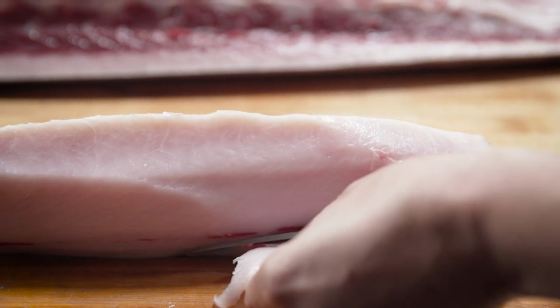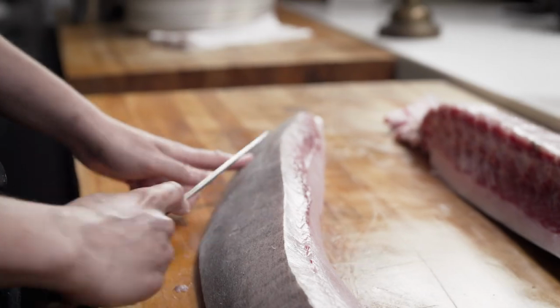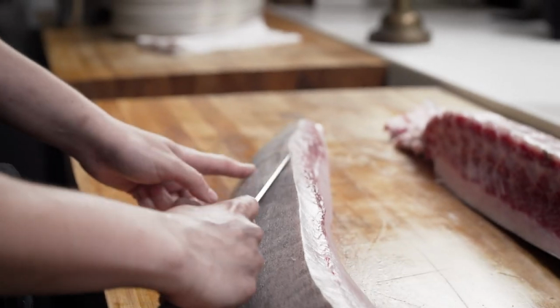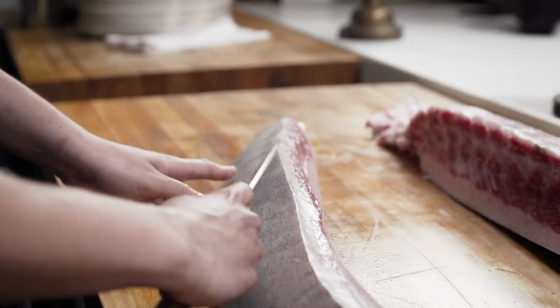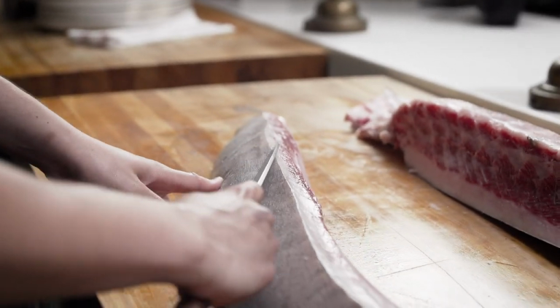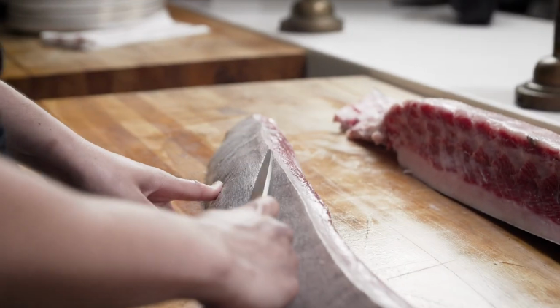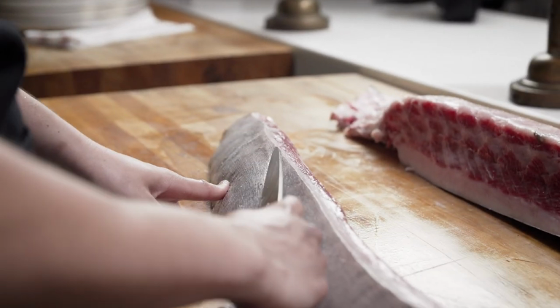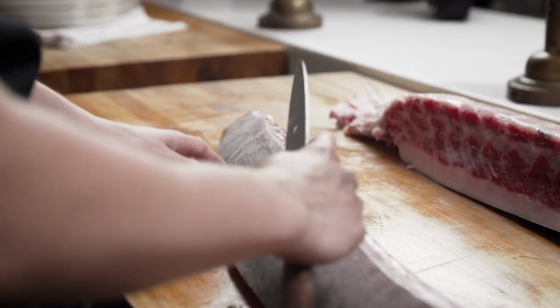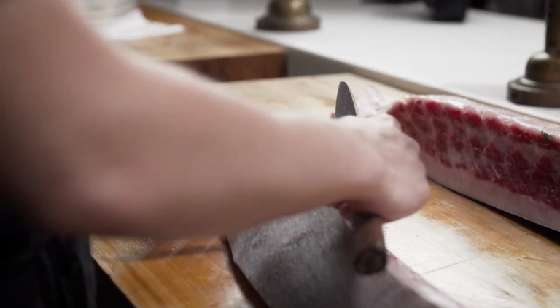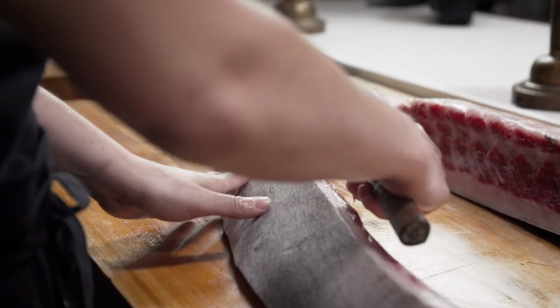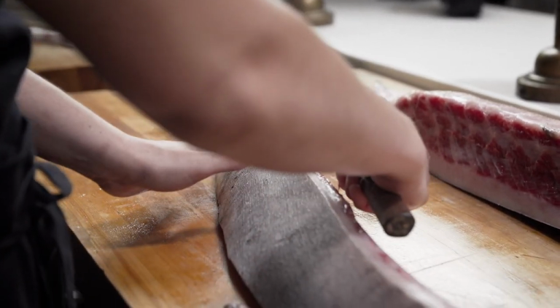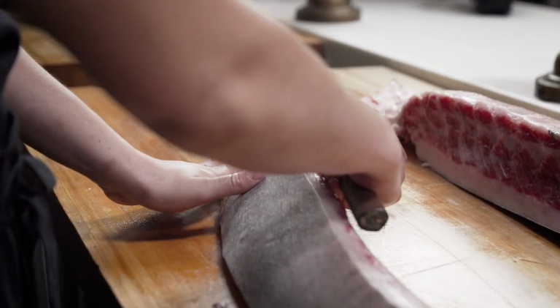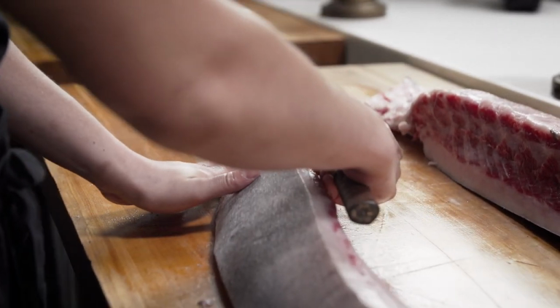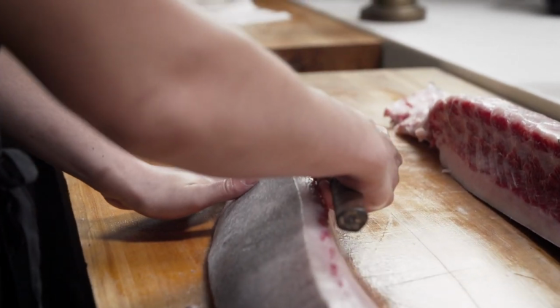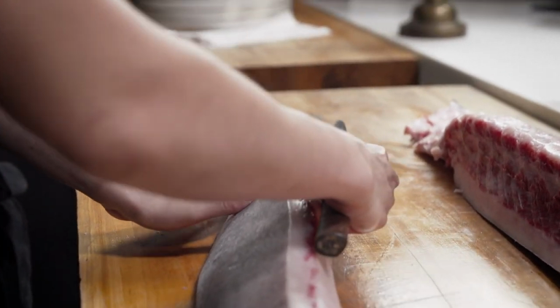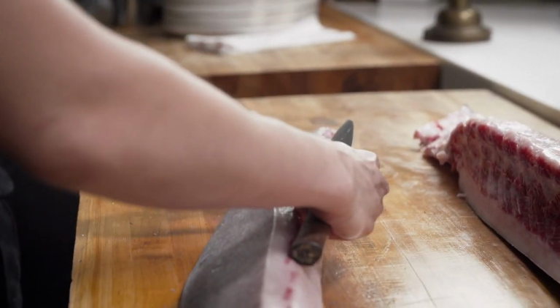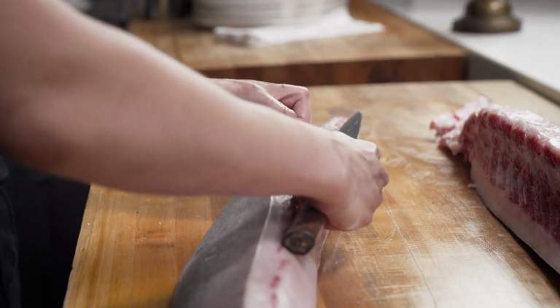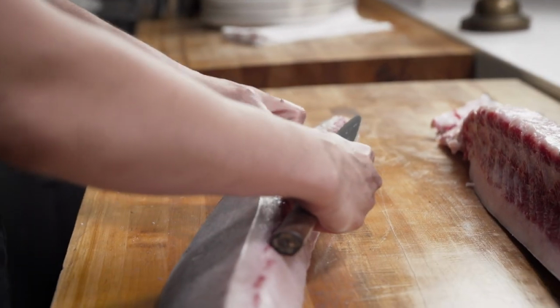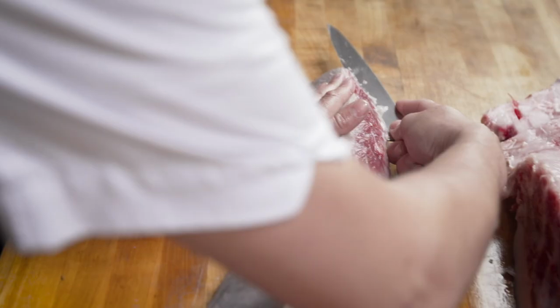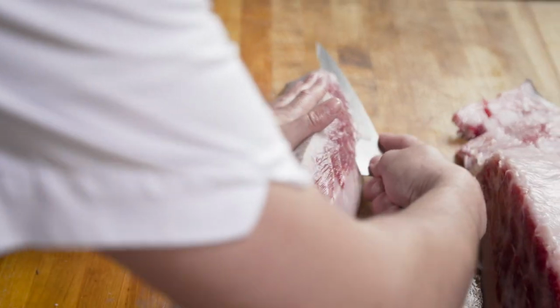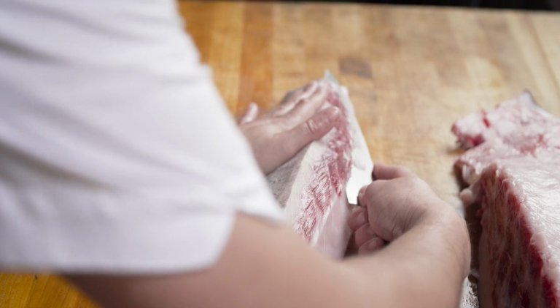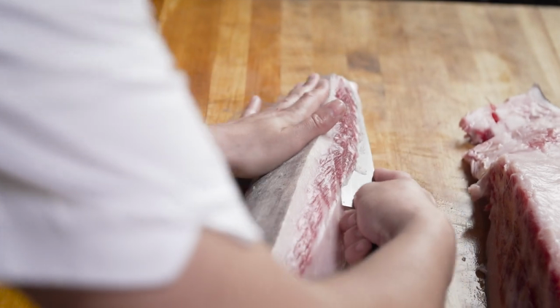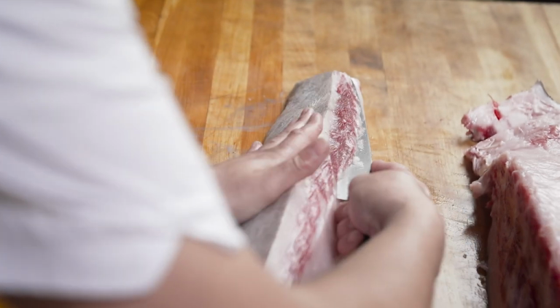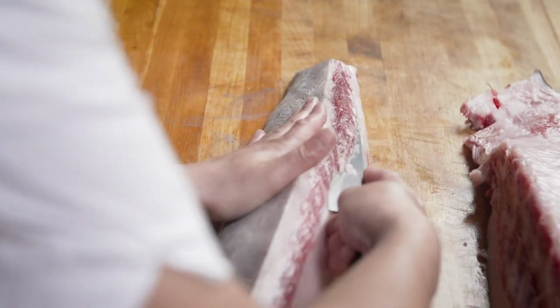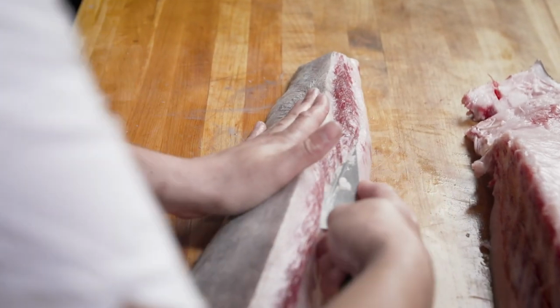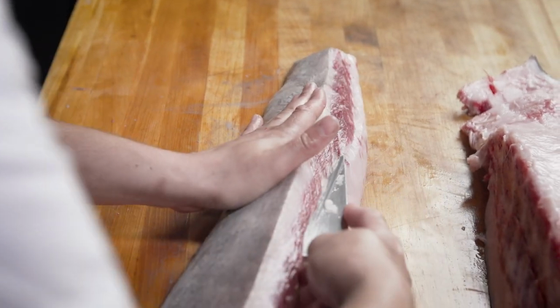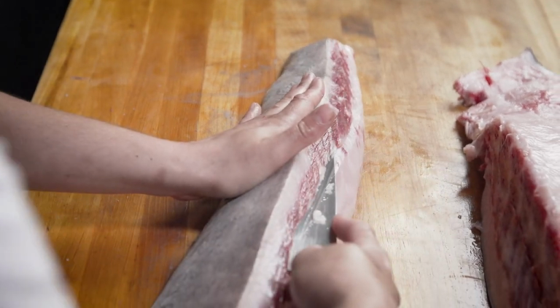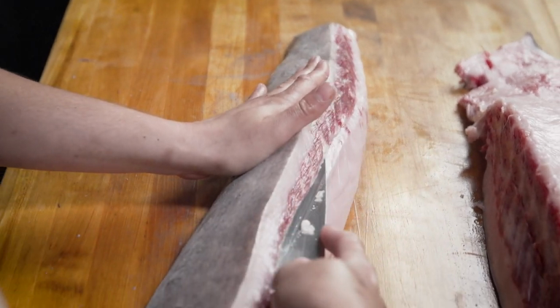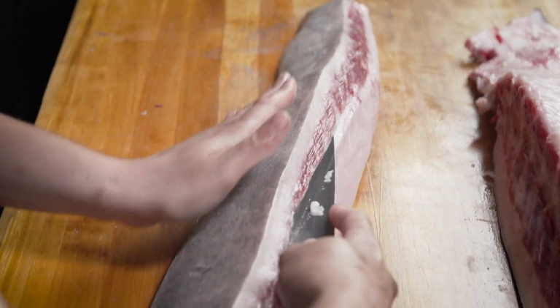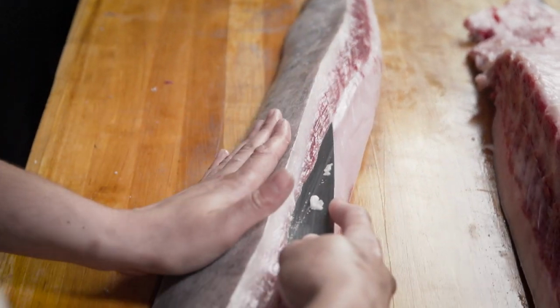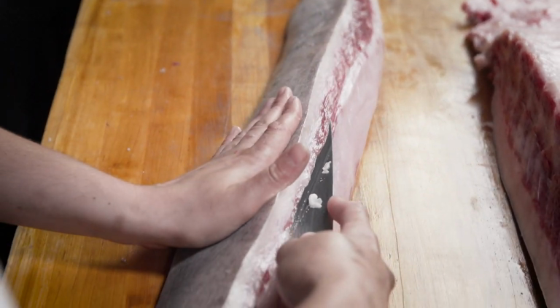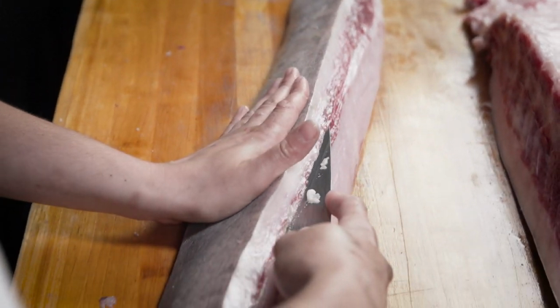You can take just the skin off, or I like to take that layer of fat off with the skin just to save a little bit of time.